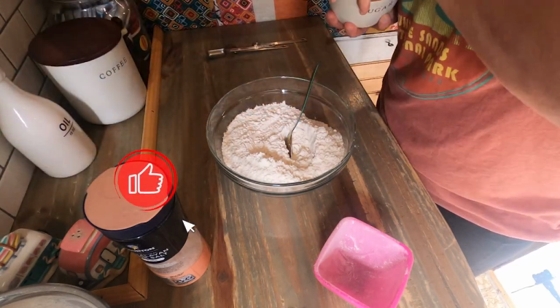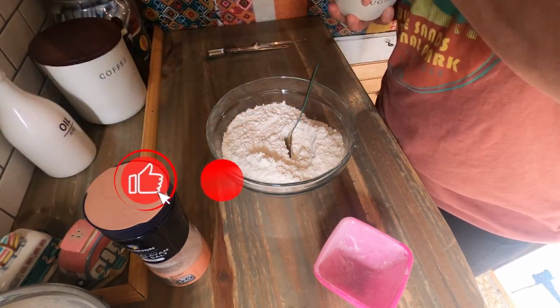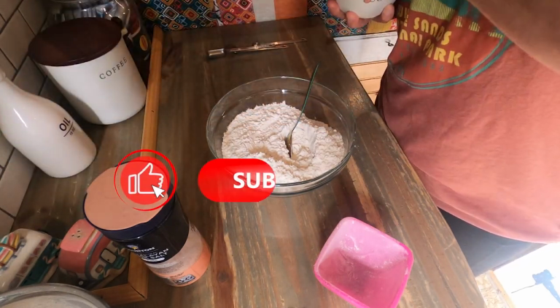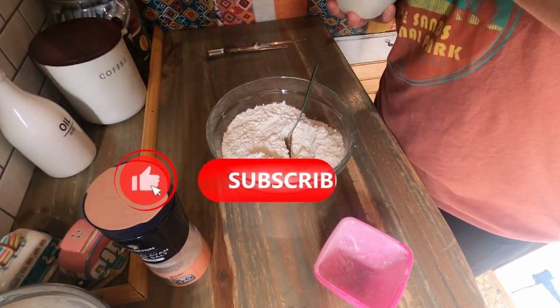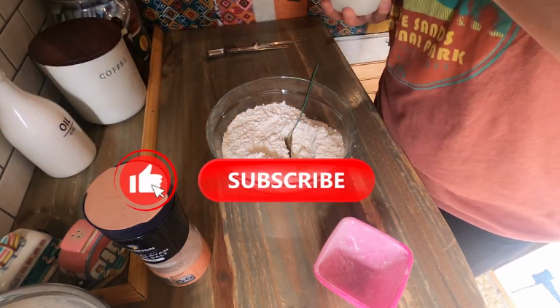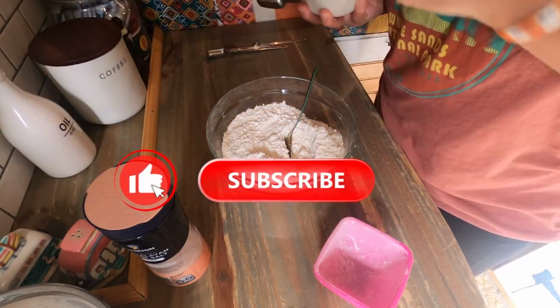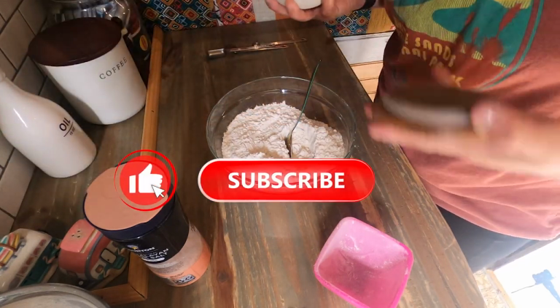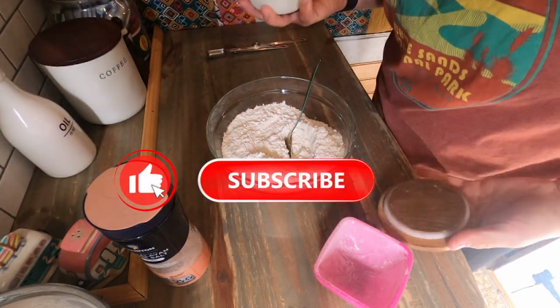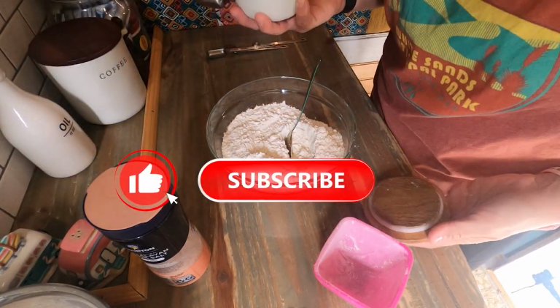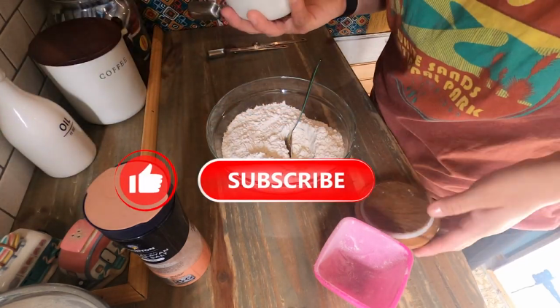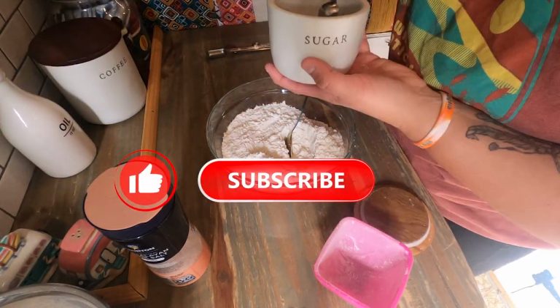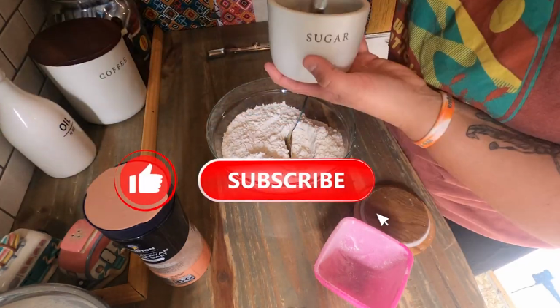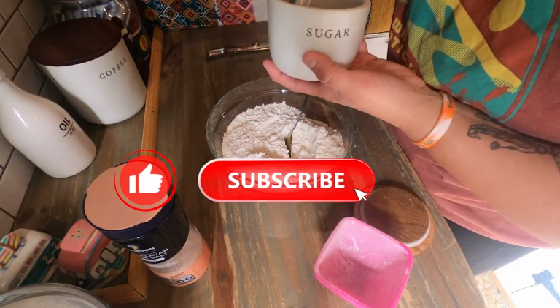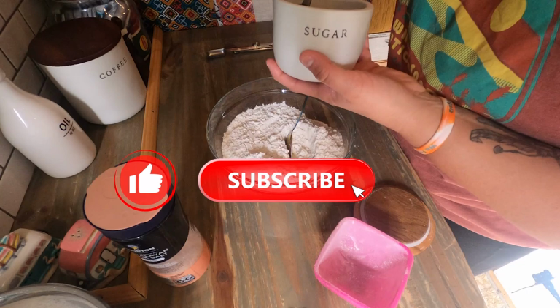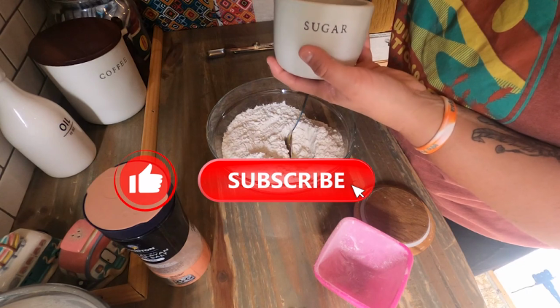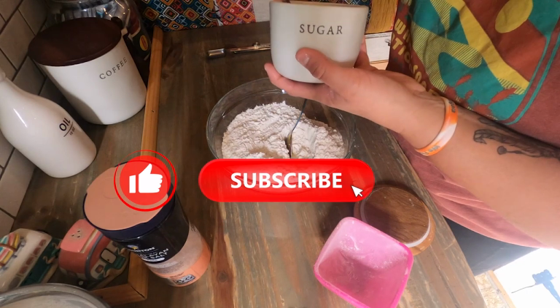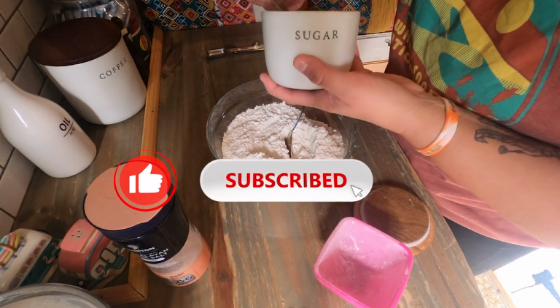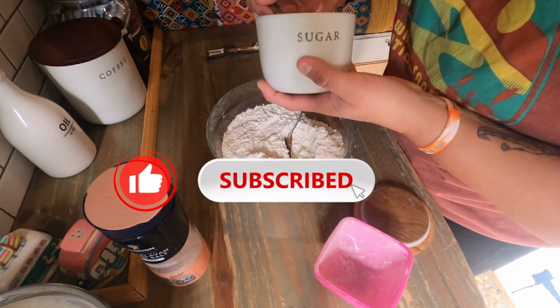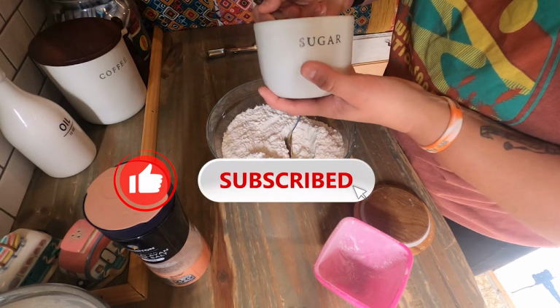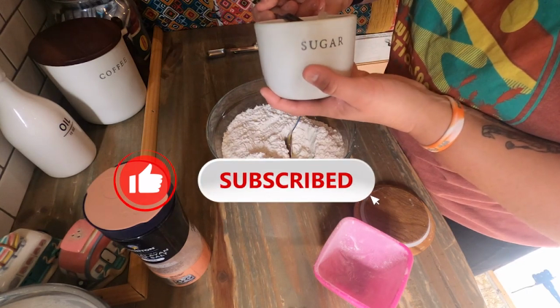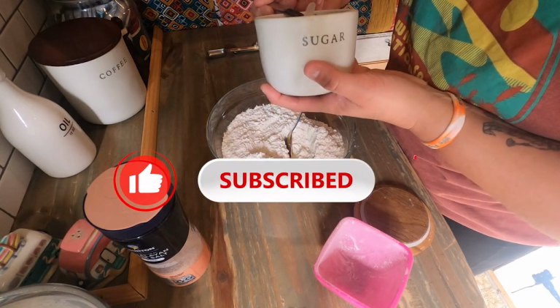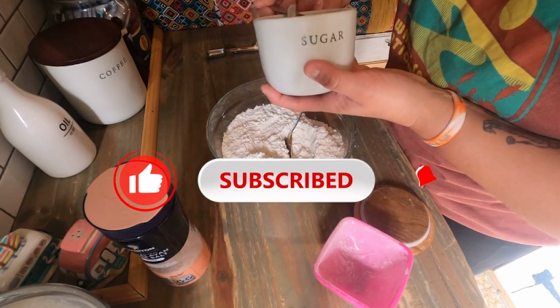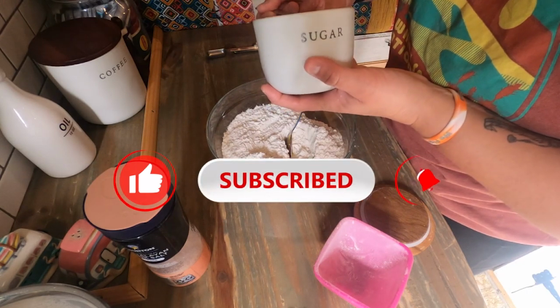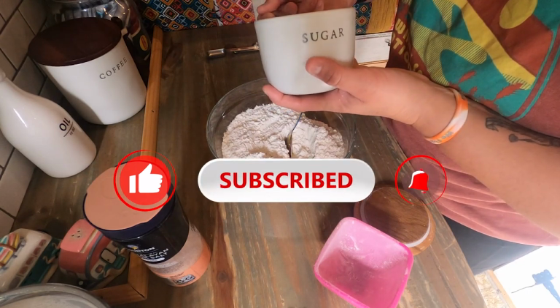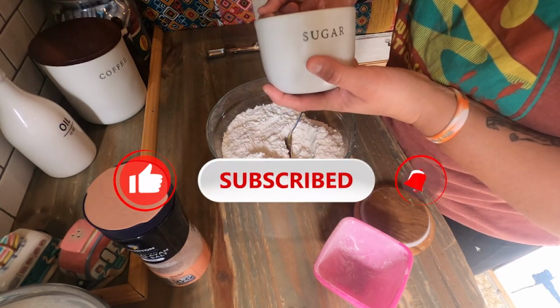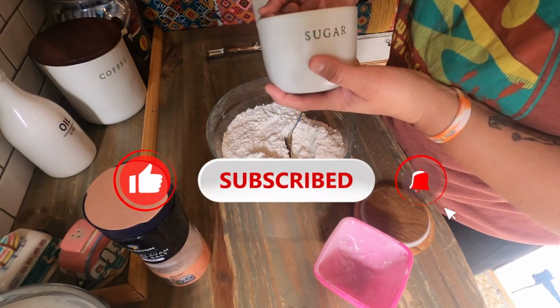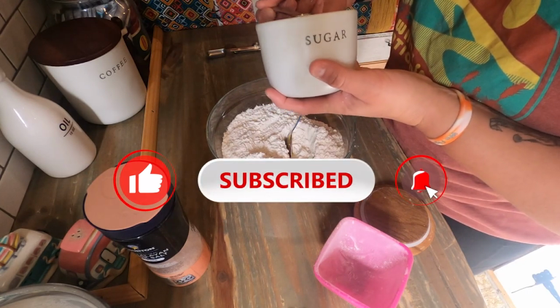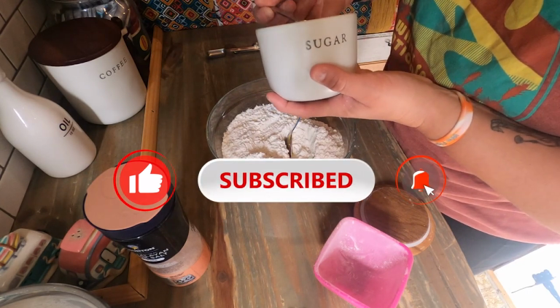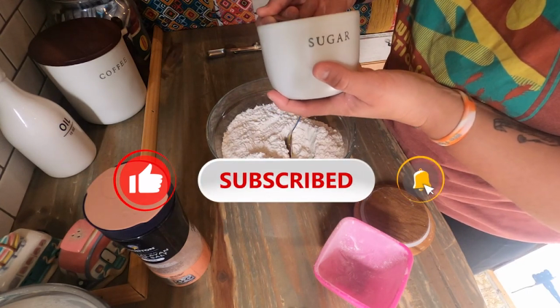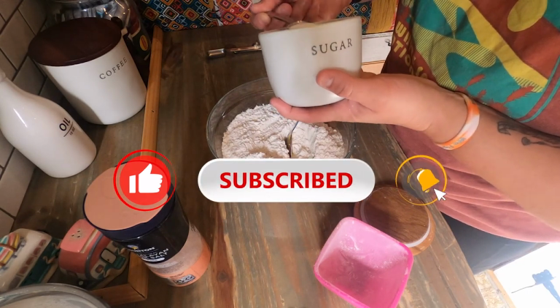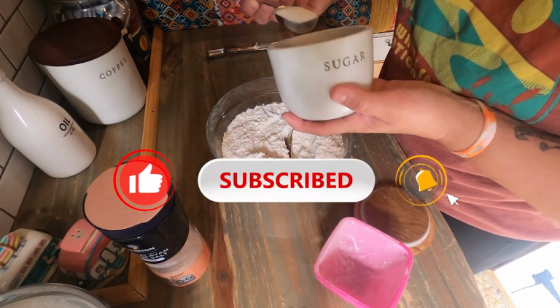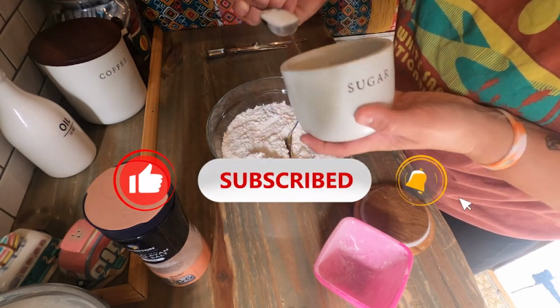If you're enjoying this video thus far, smash the thumbs up button and don't forget to subscribe for weekly content.